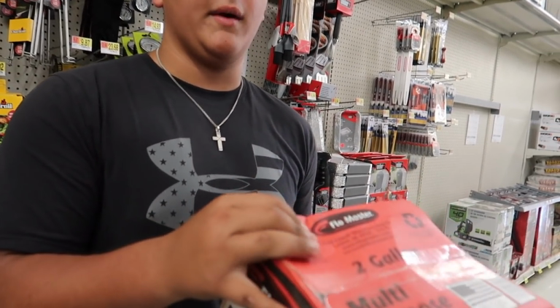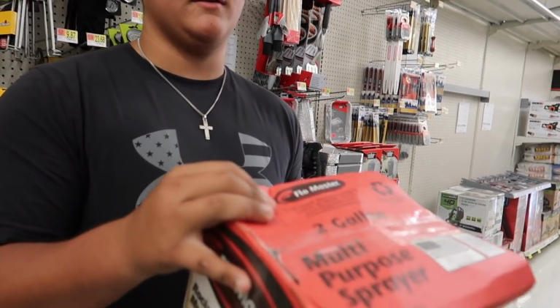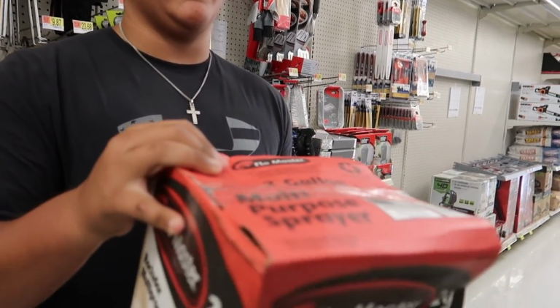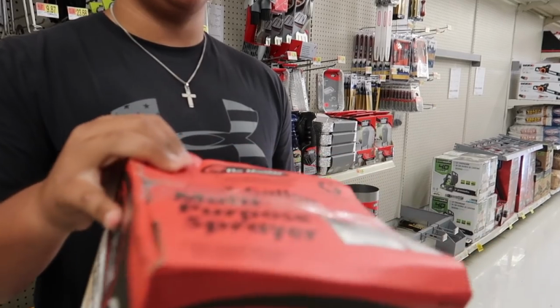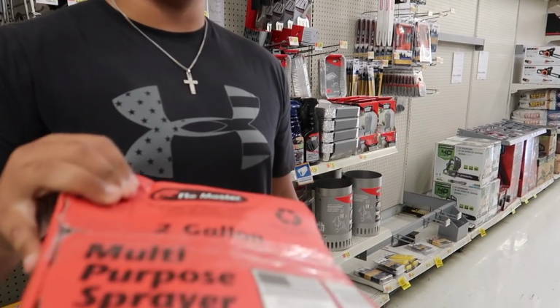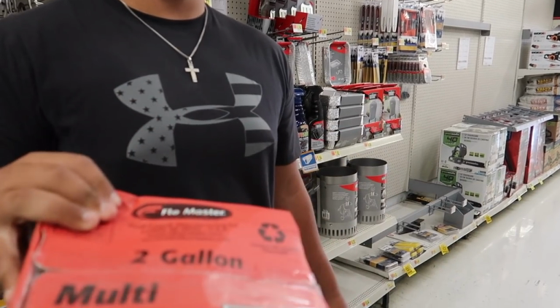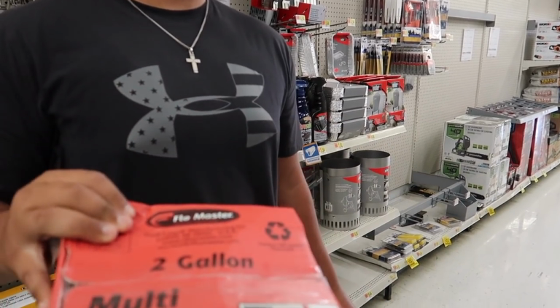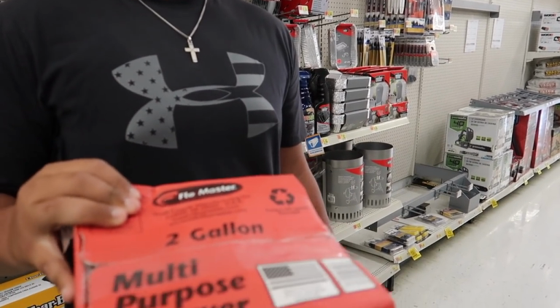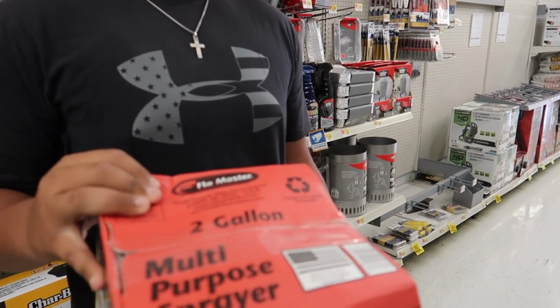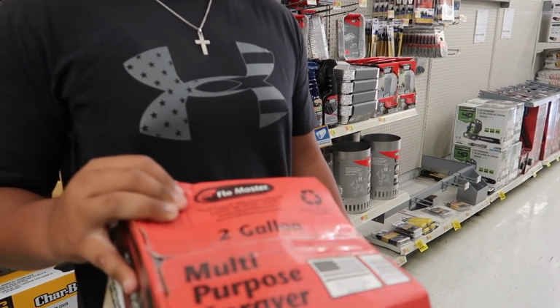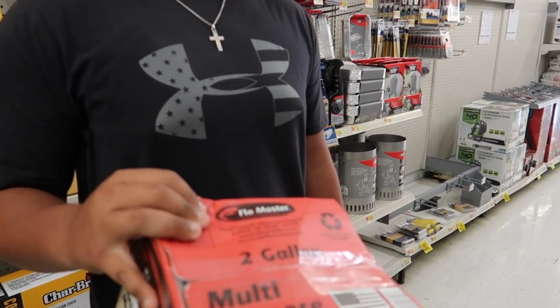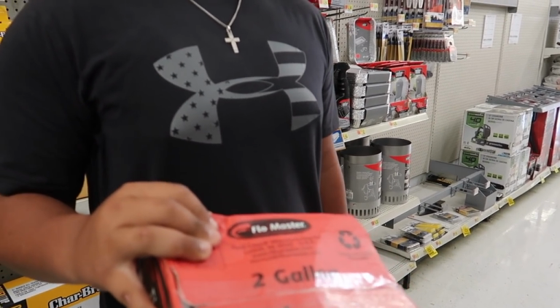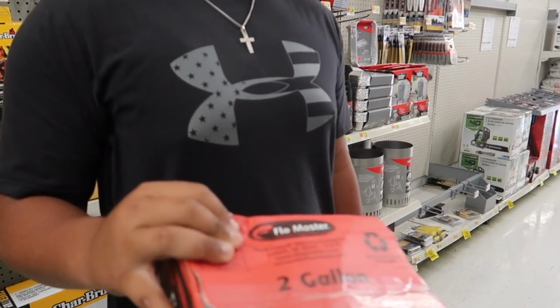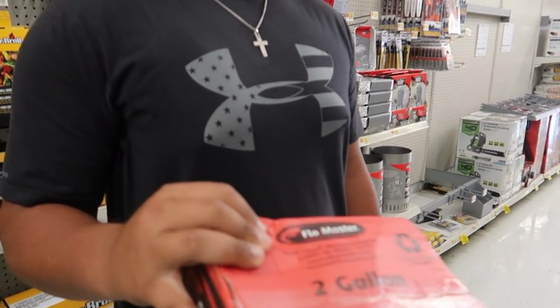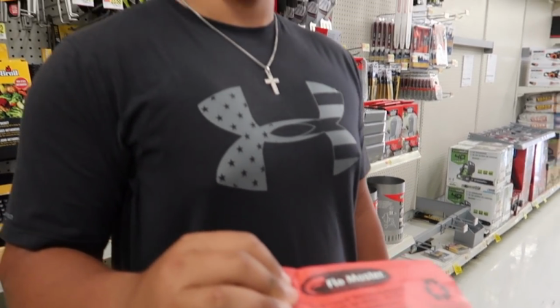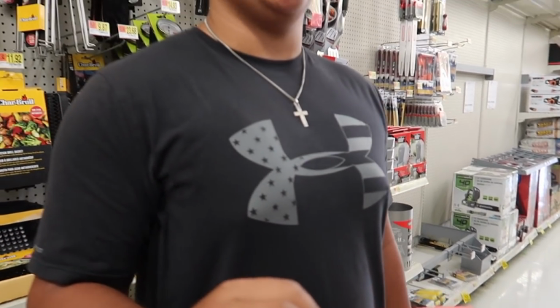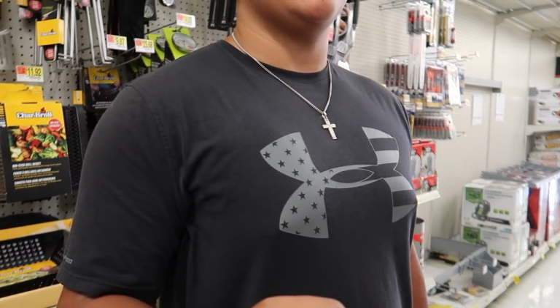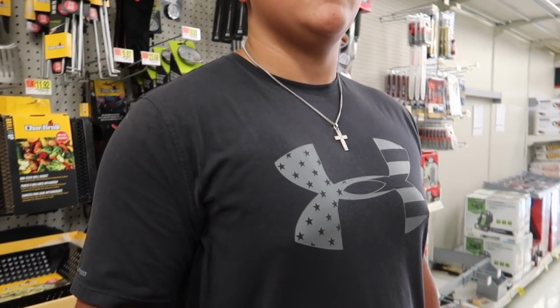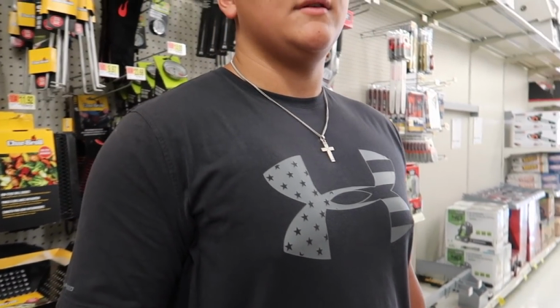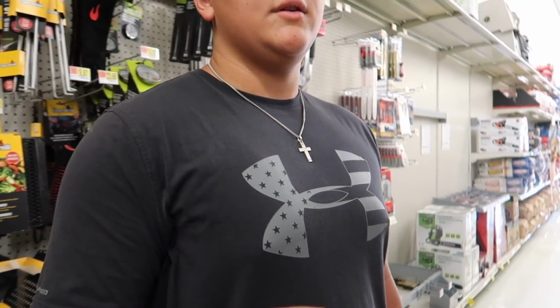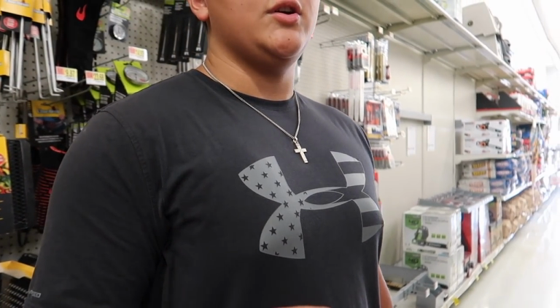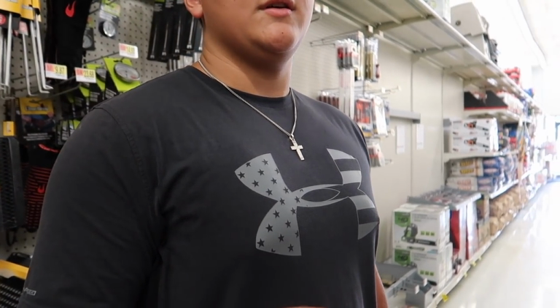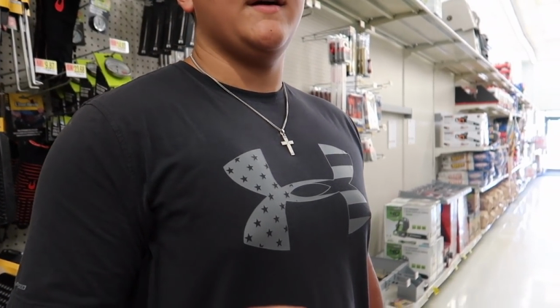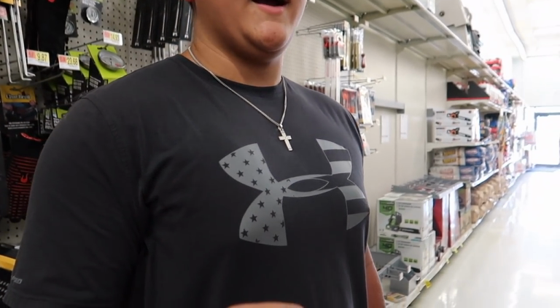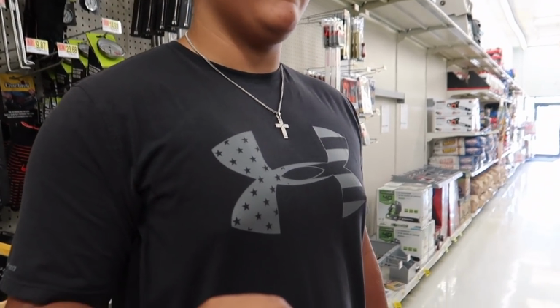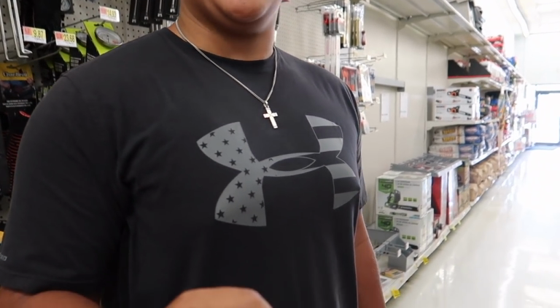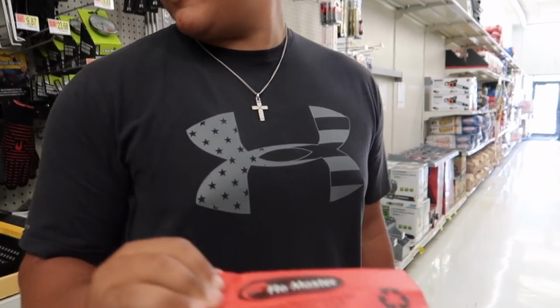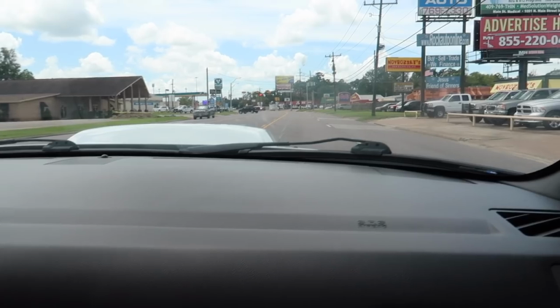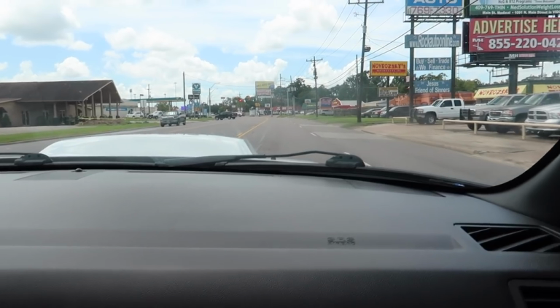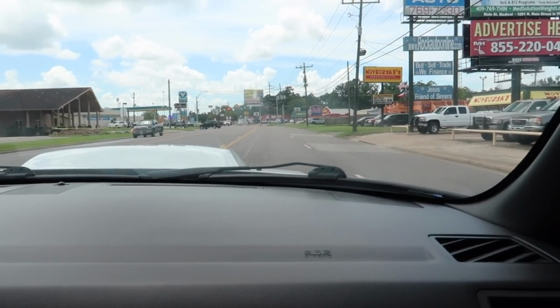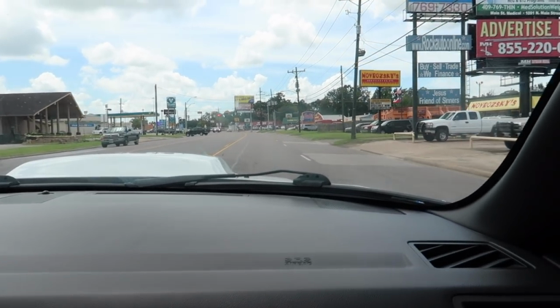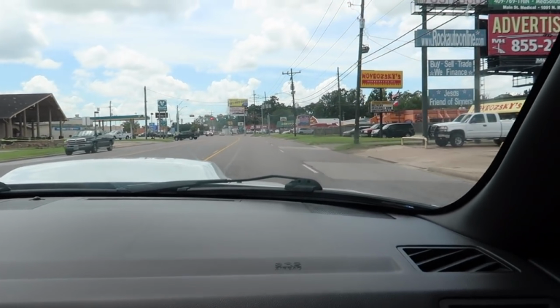We're going to have to go to Ace Hardware. We got to go to Ace Hardware. For what, dude? Weights. We got weights at the house, dude.